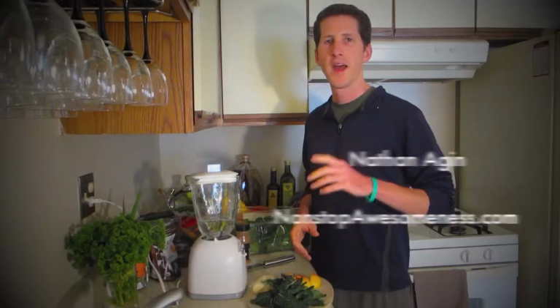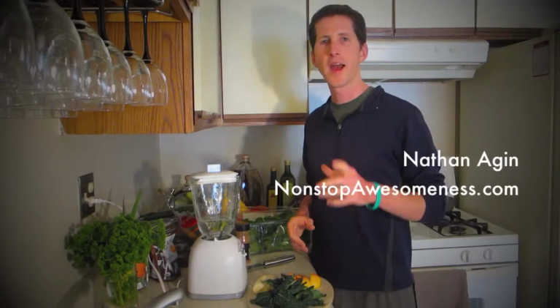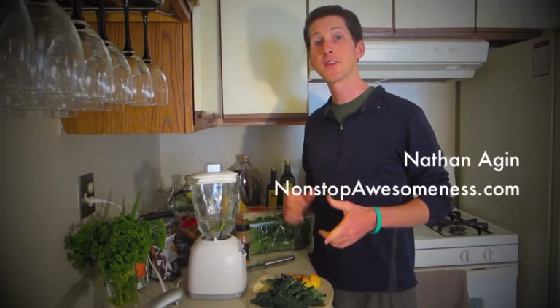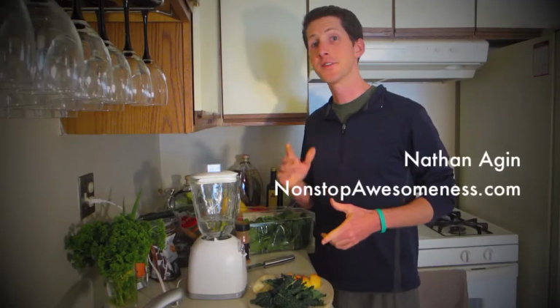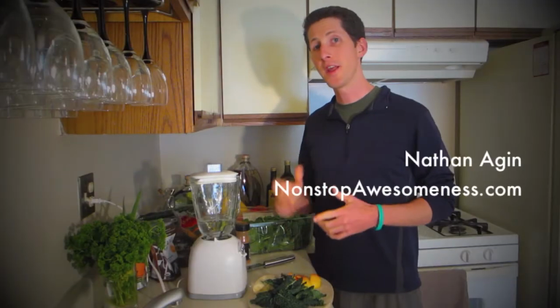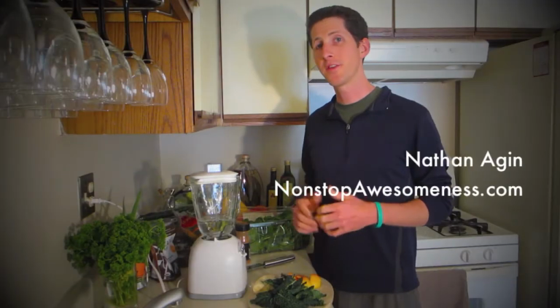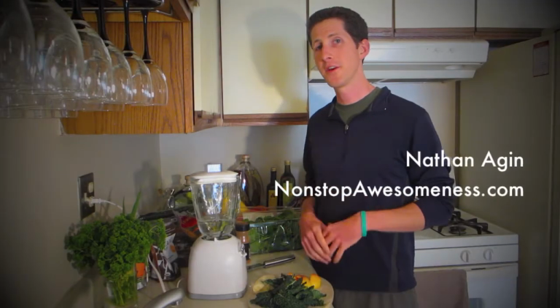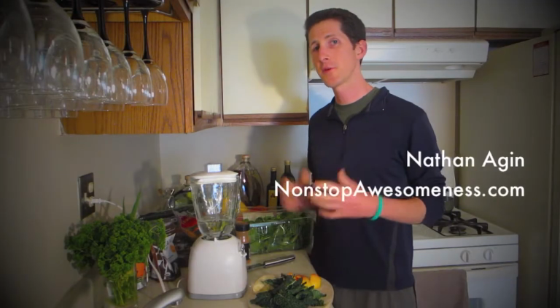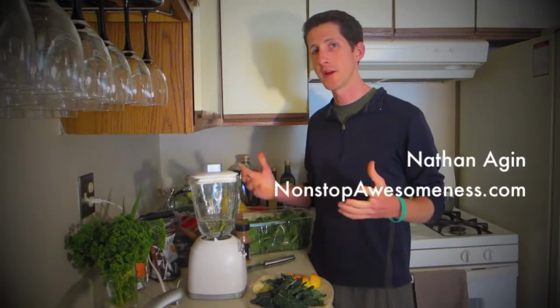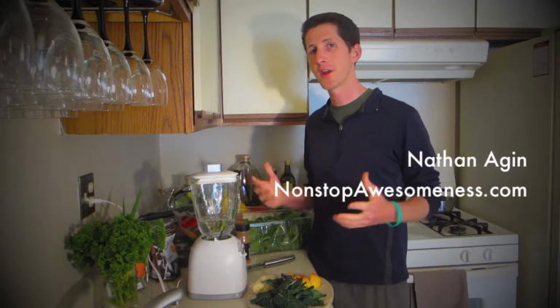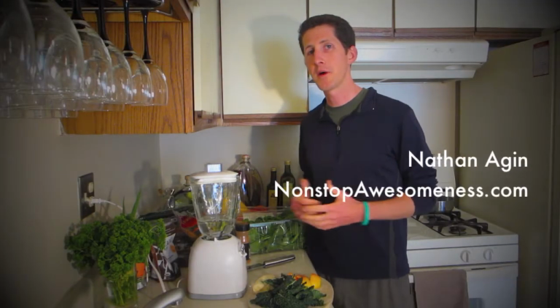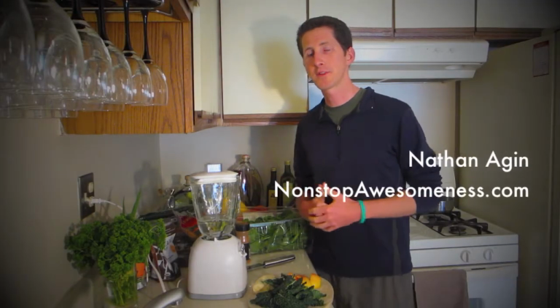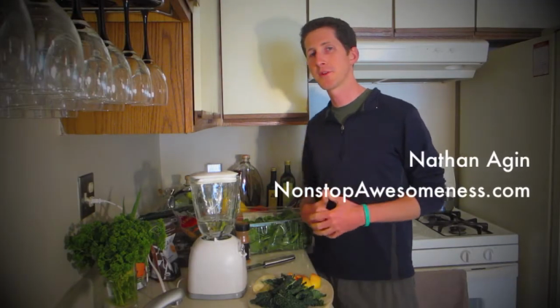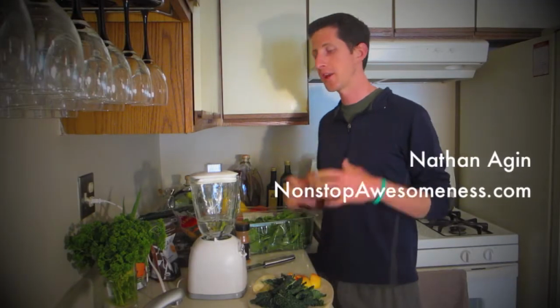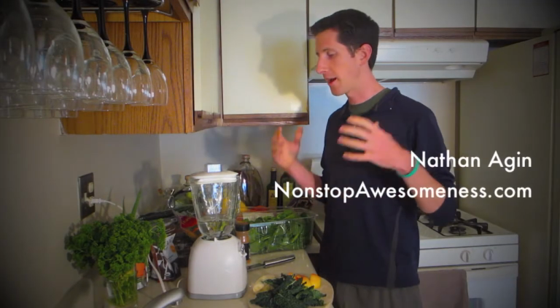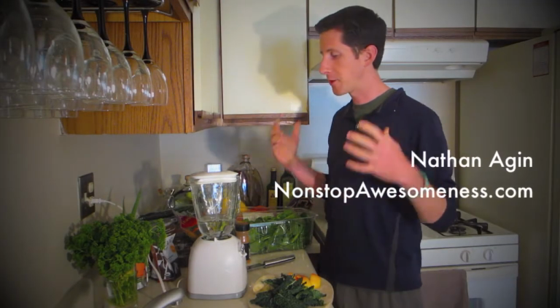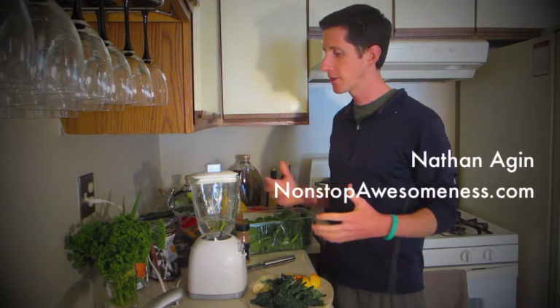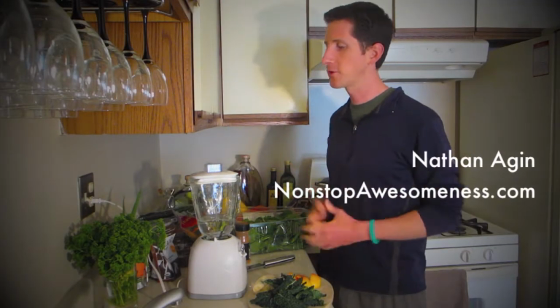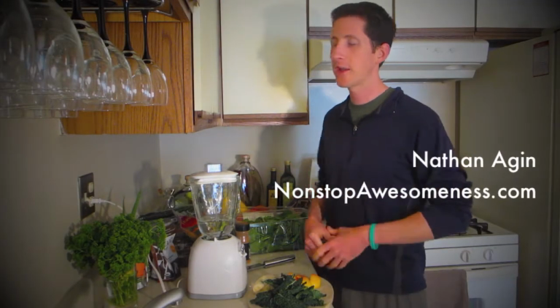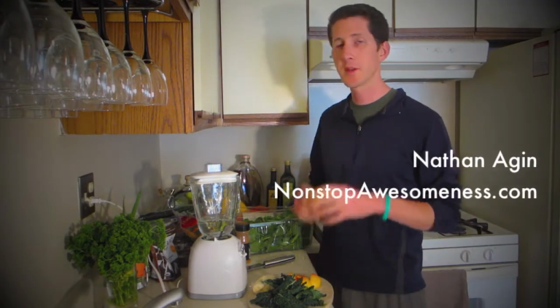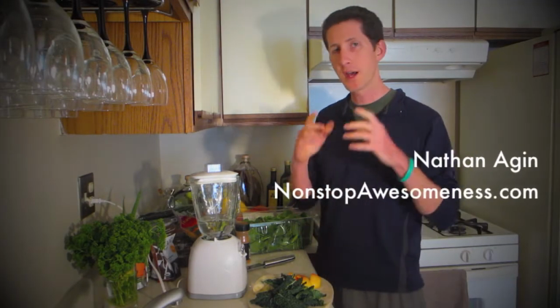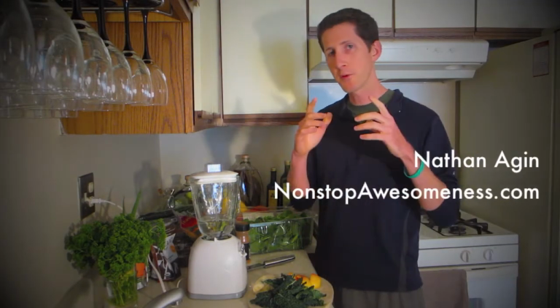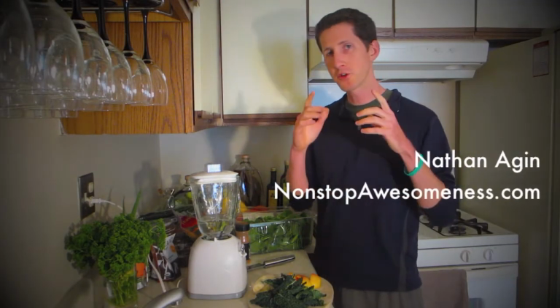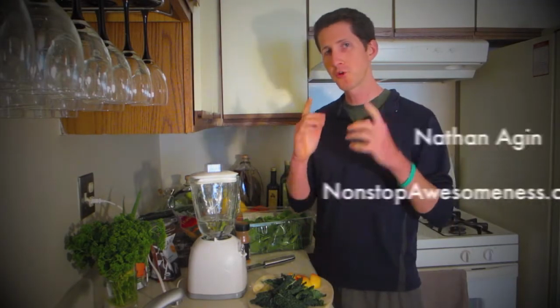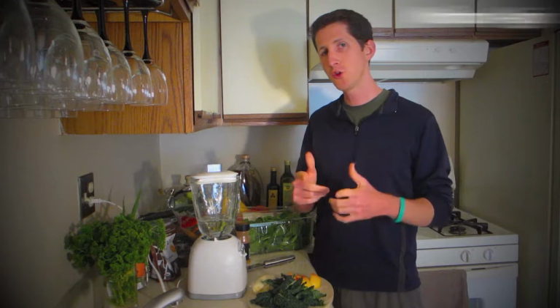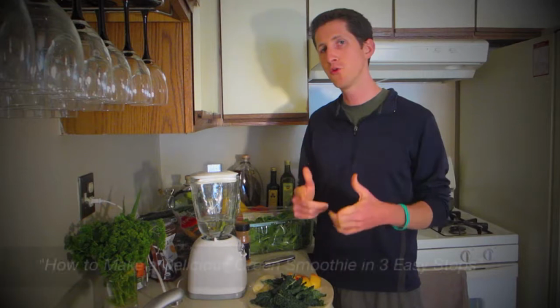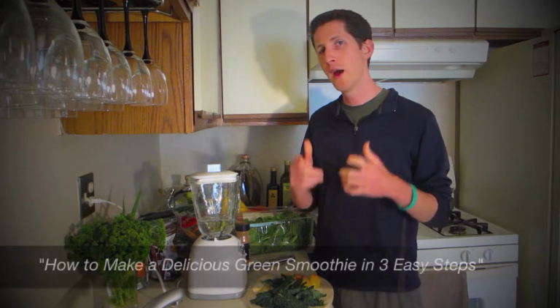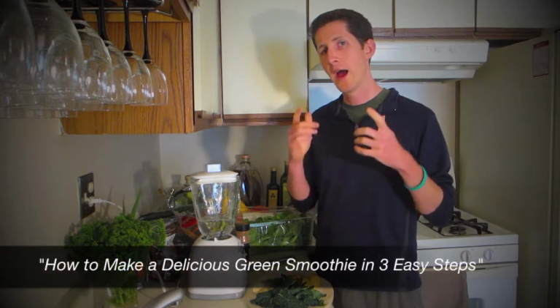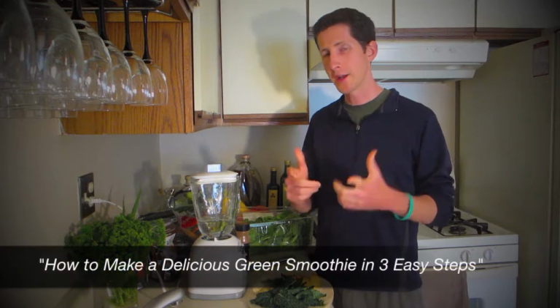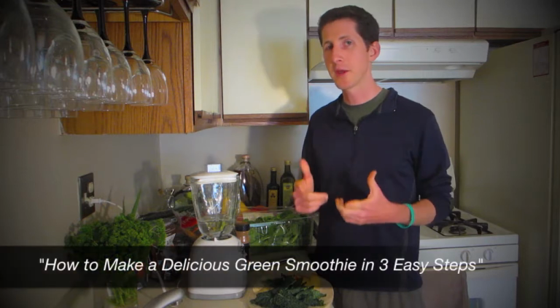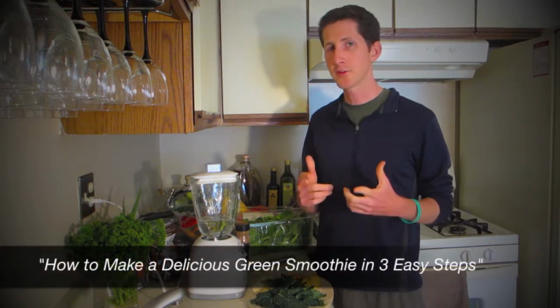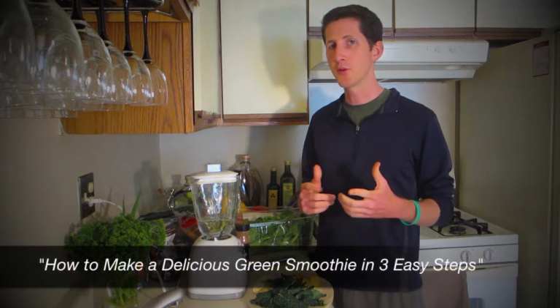Hey guys, it is Nathan here with Nonstop Awesomeness and I'm in the kitchen today because I want to show you how to make a smoothie.